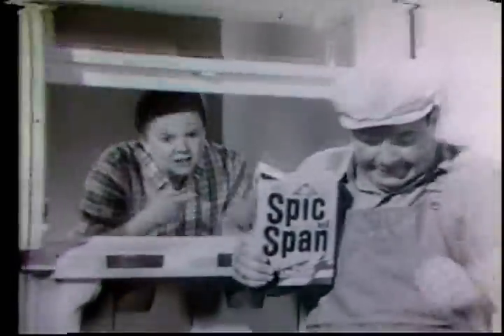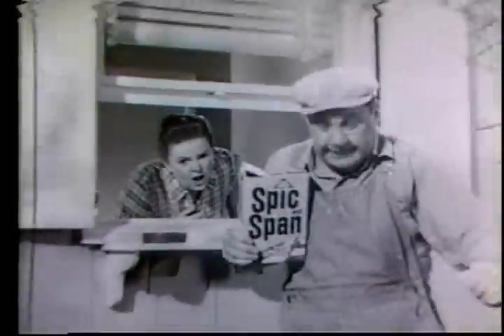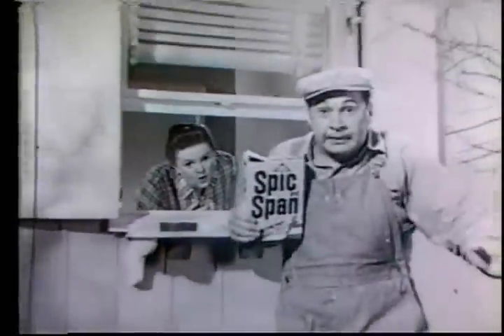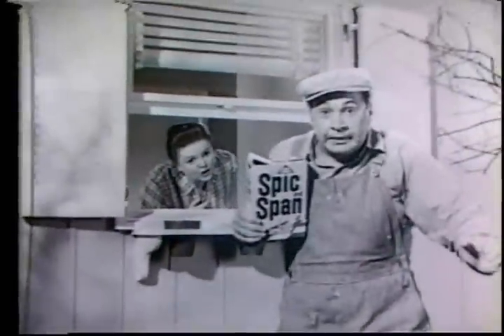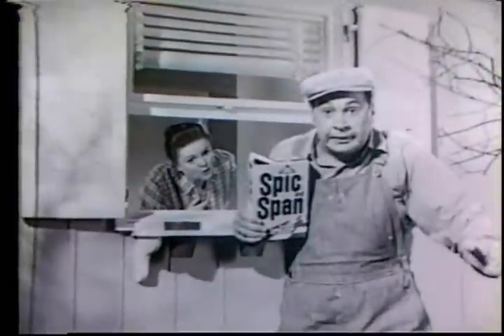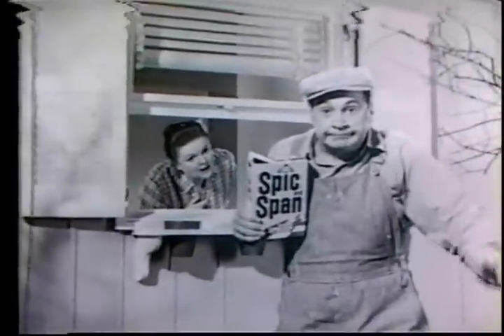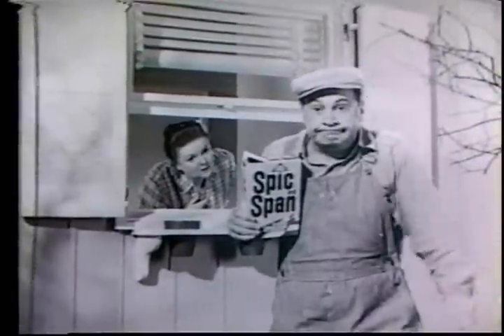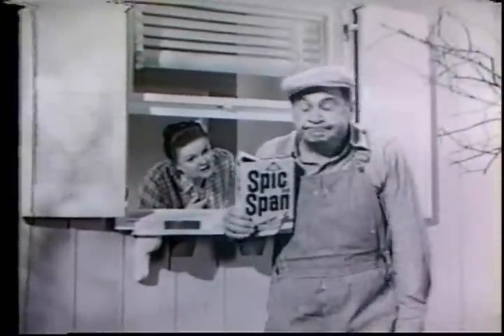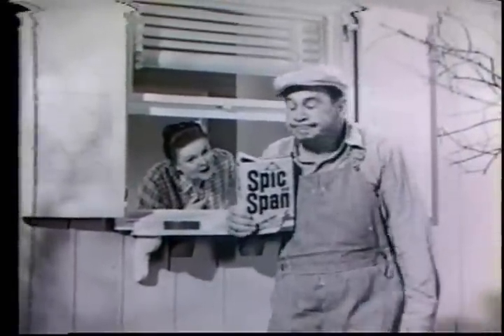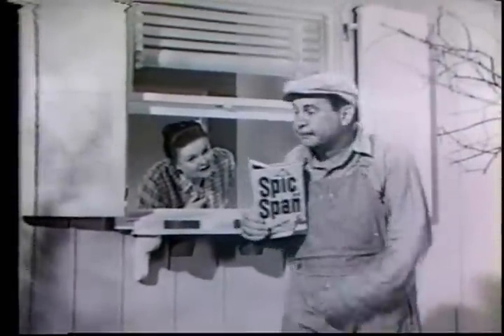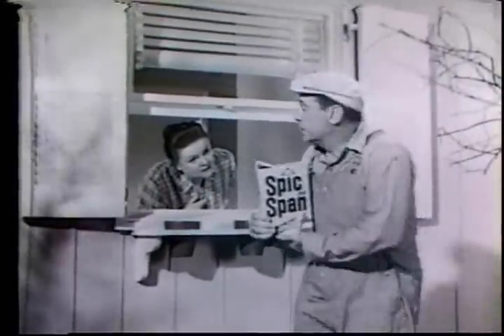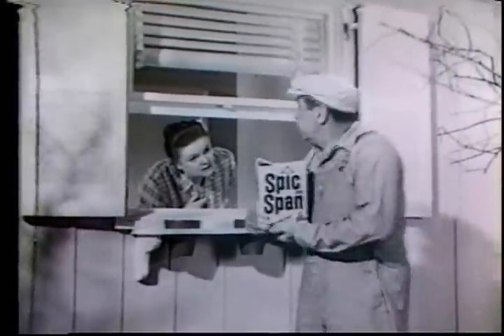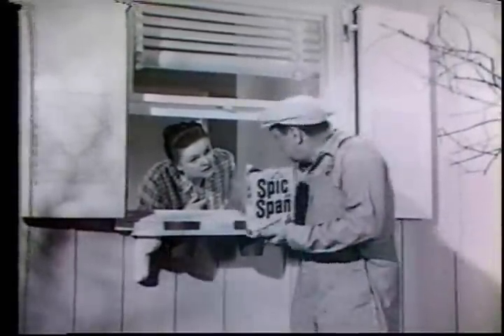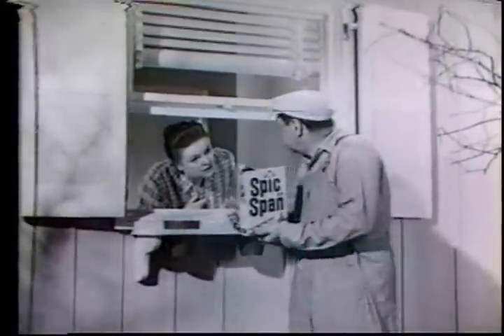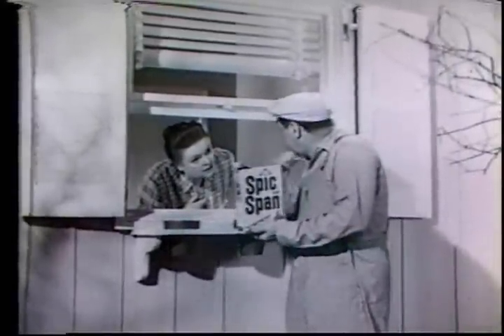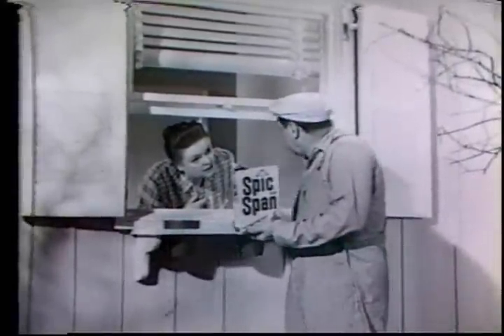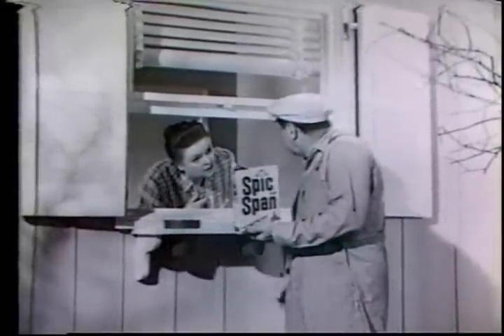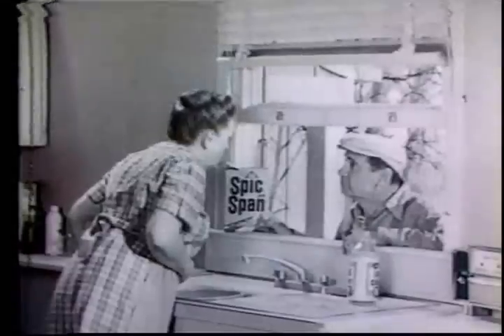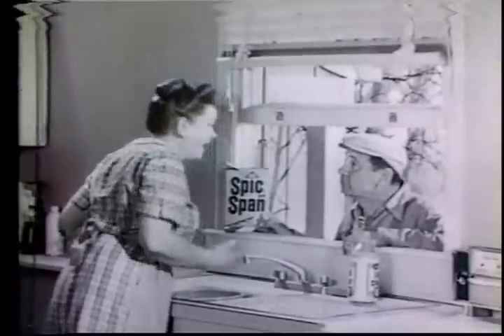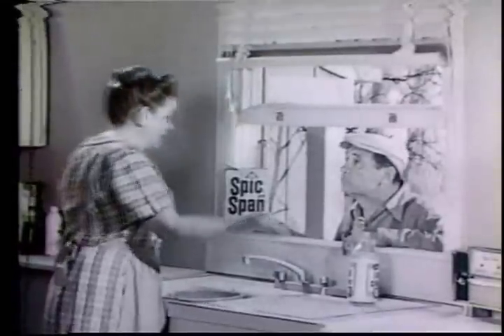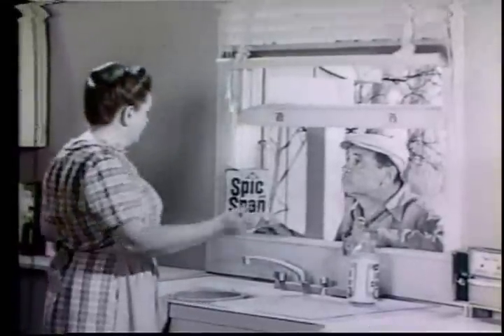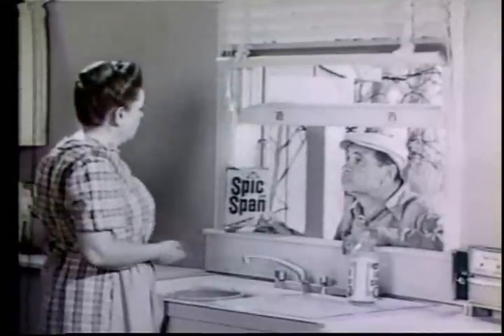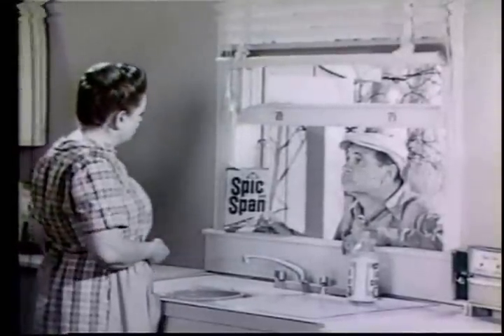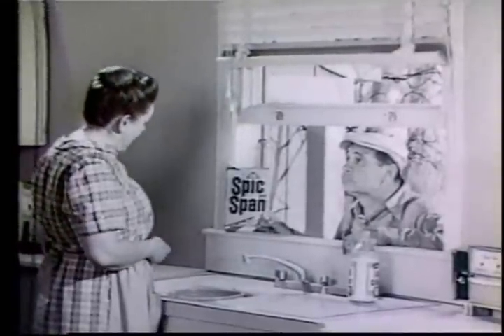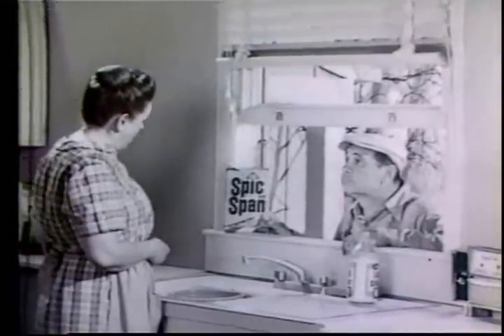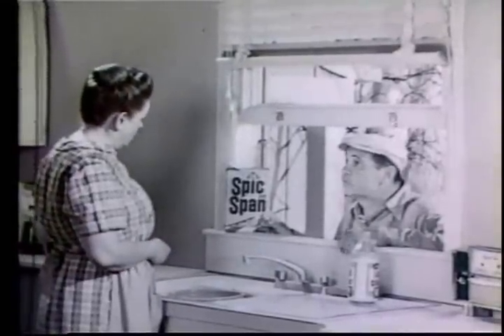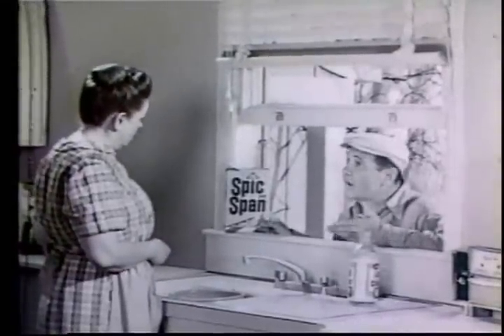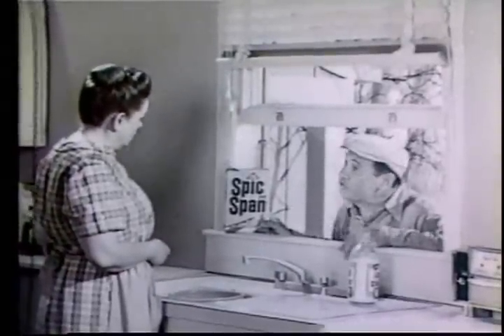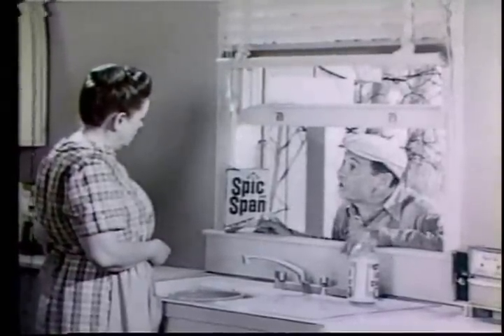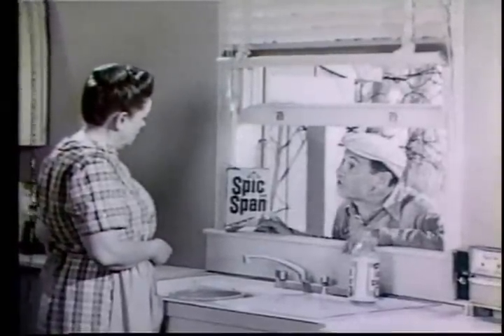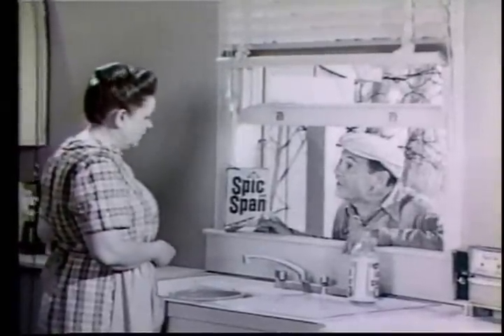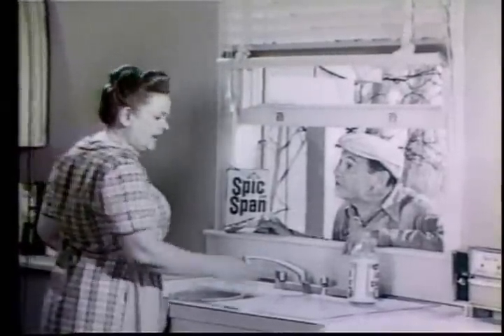Hey Joe, where are you going with my Spick and Span? Need something to clean out back. Well, I gotta clean these walls now. What's the matter? Haven't you got any other cleaning?